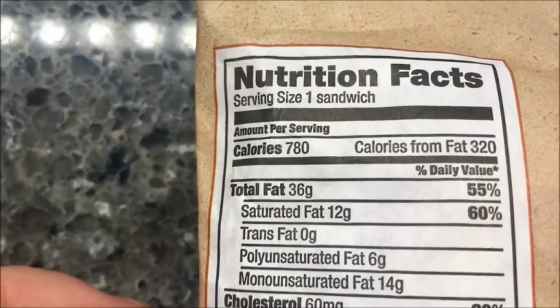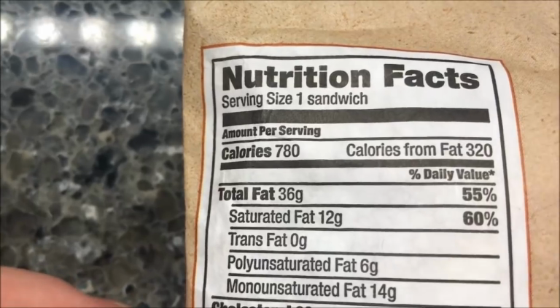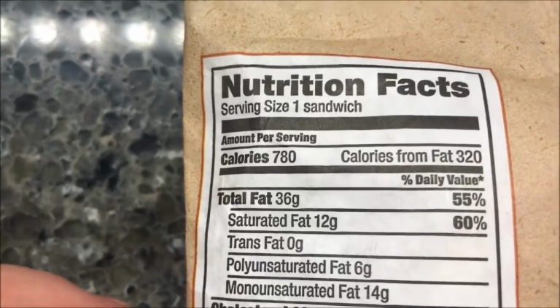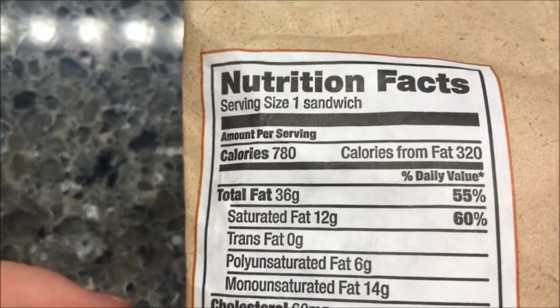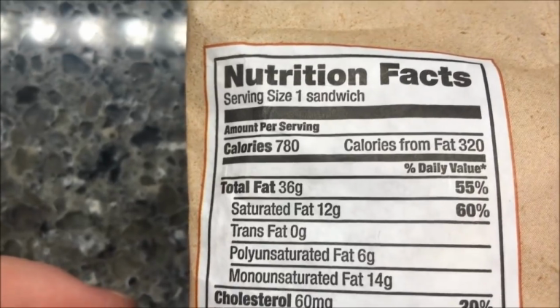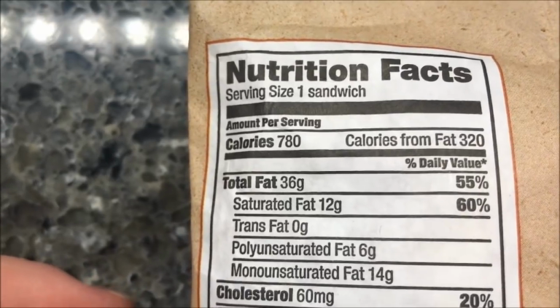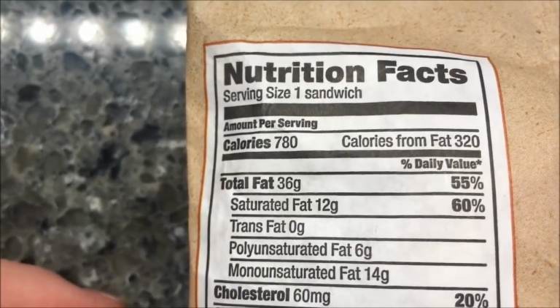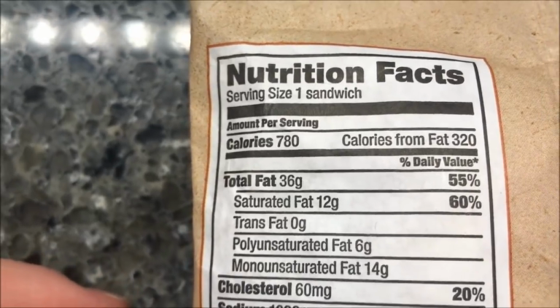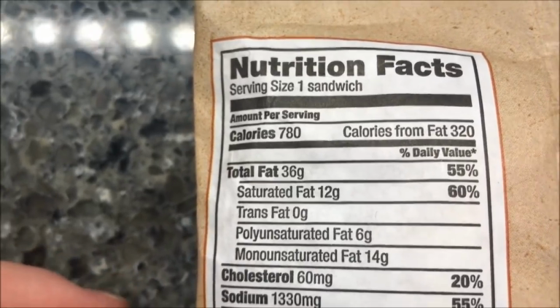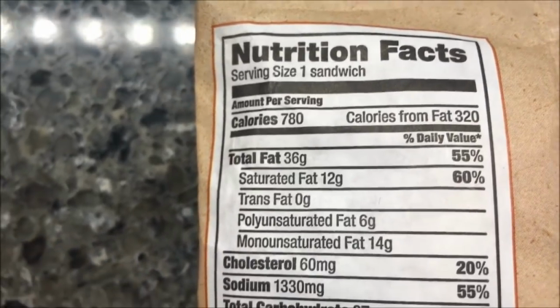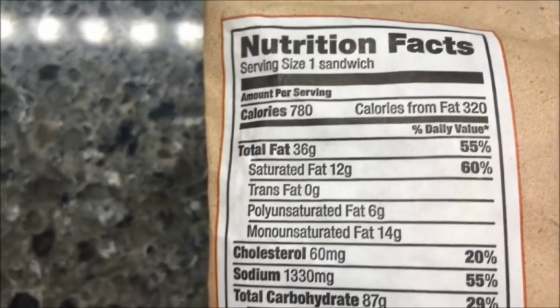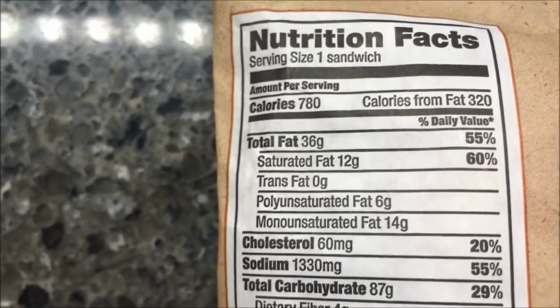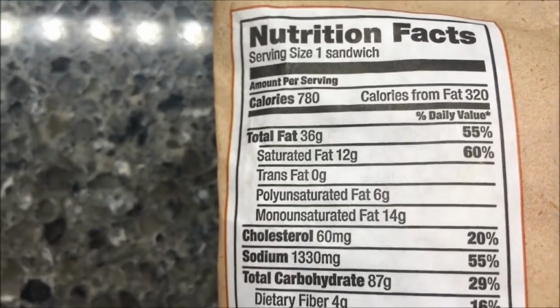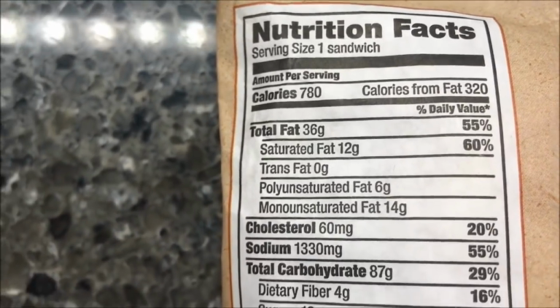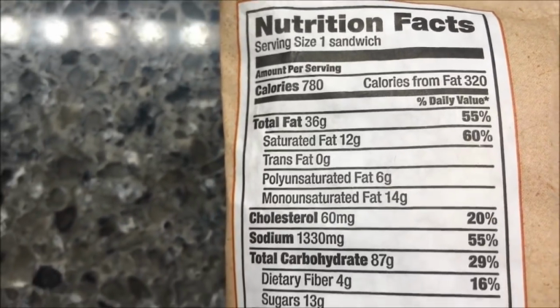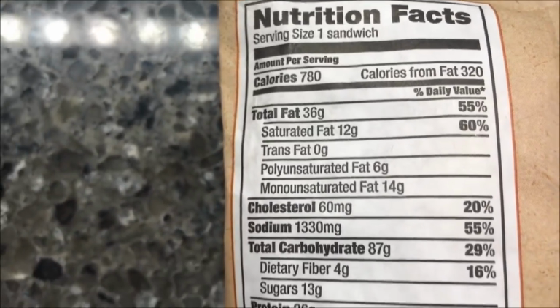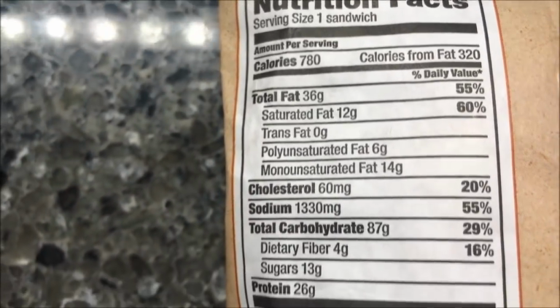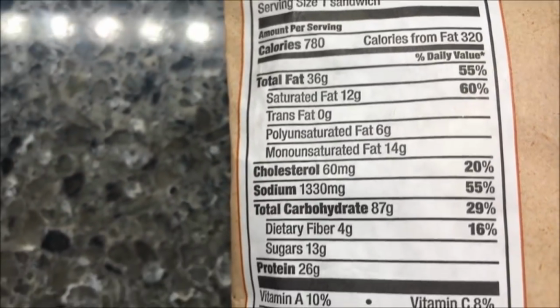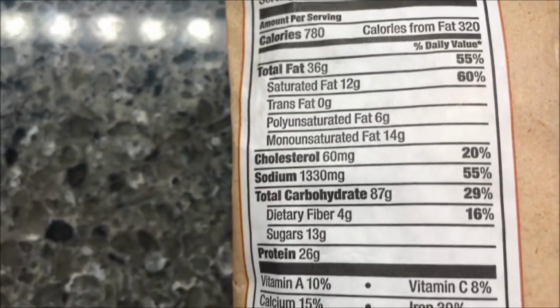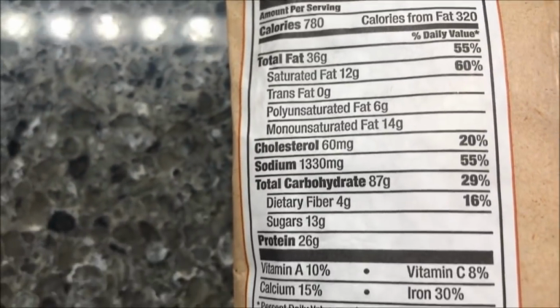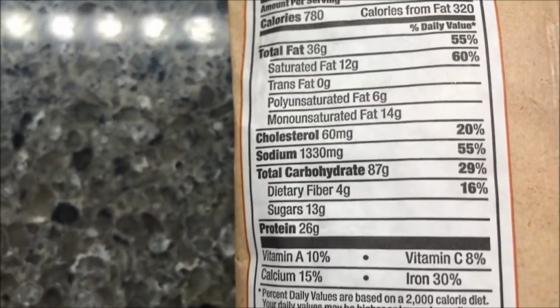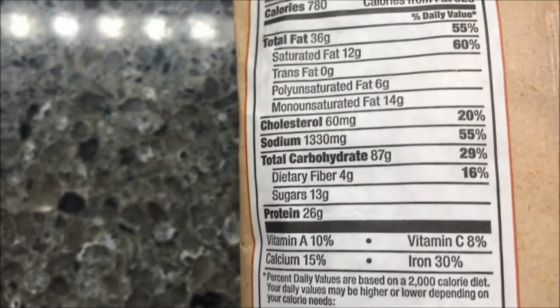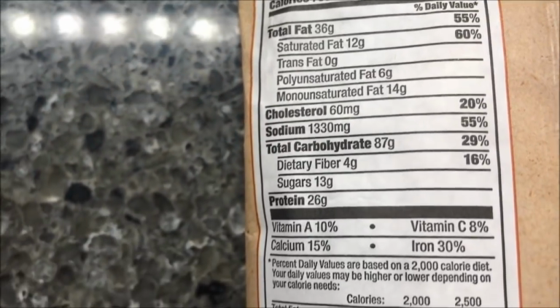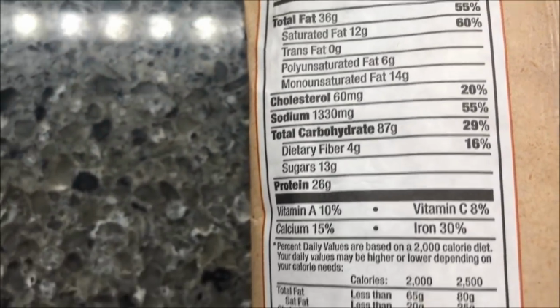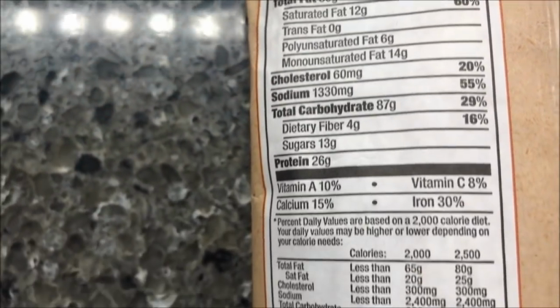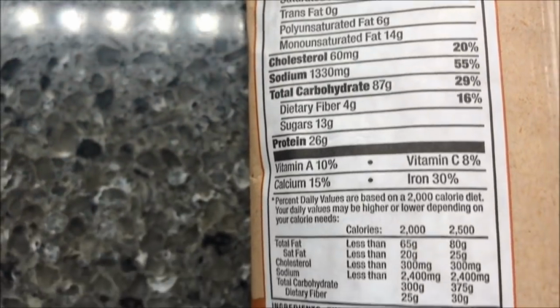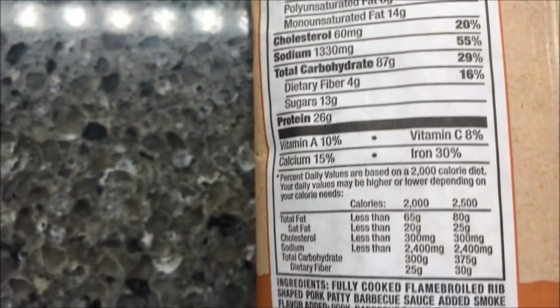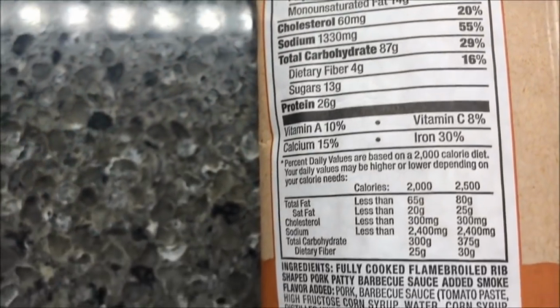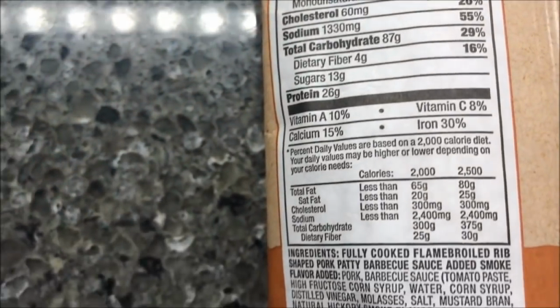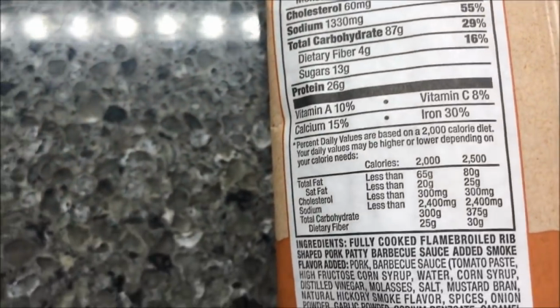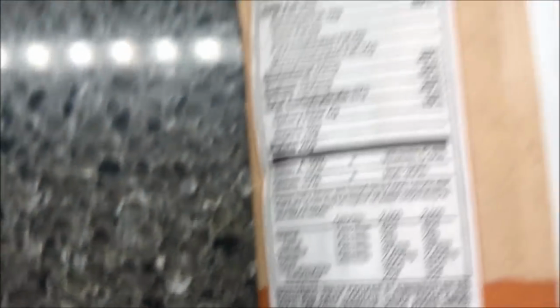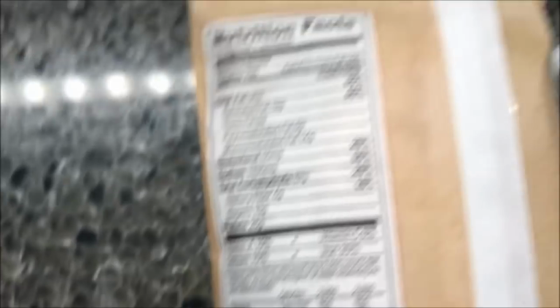780 calories for the sandwich if you eat the whole thing. There's your other info for you.